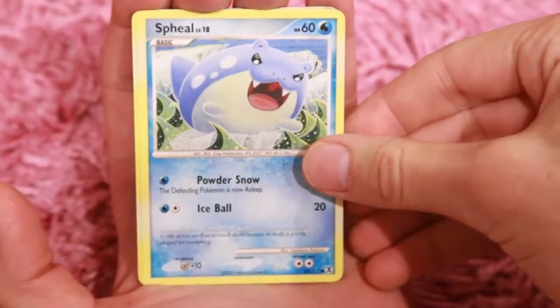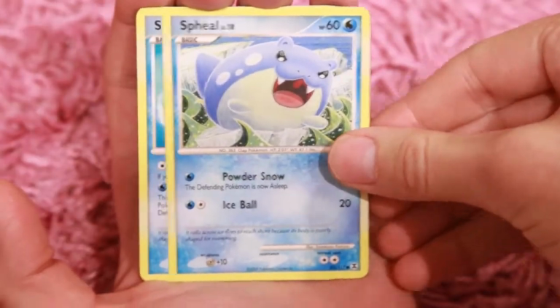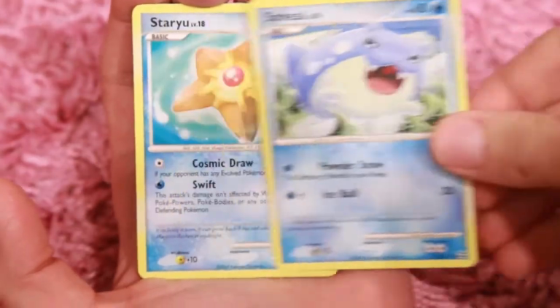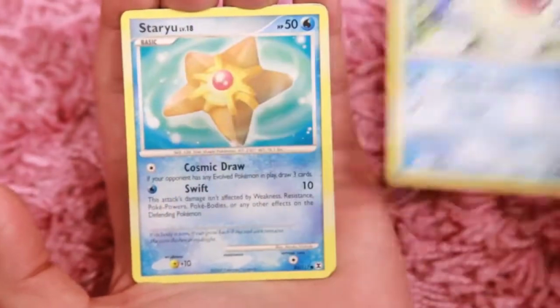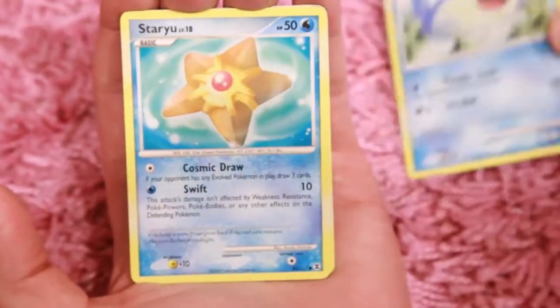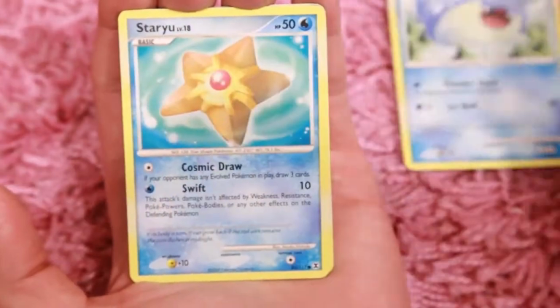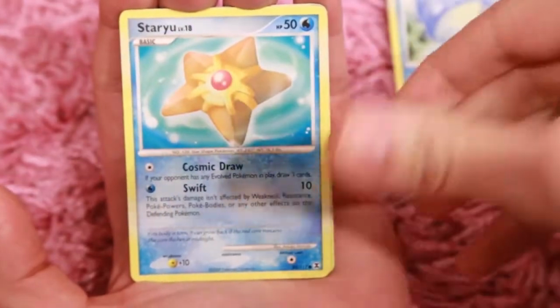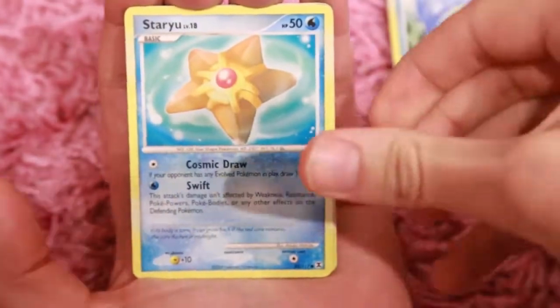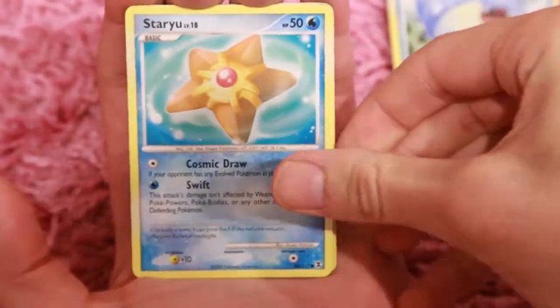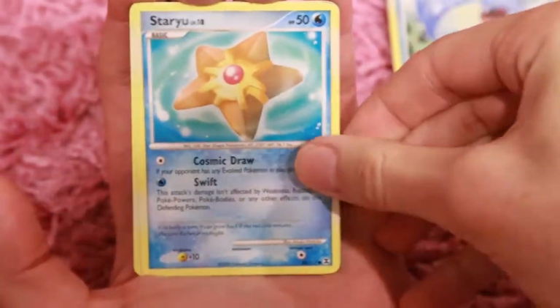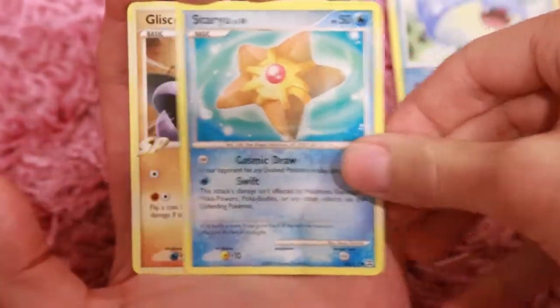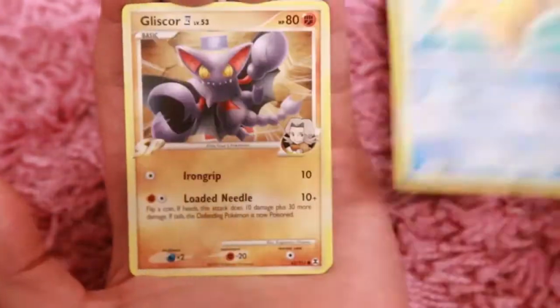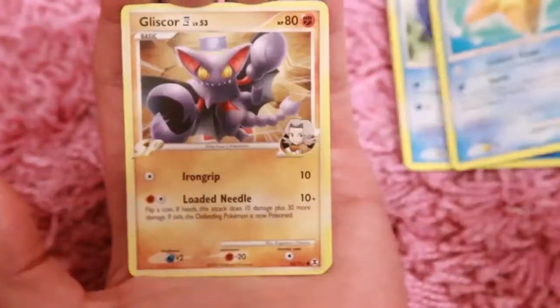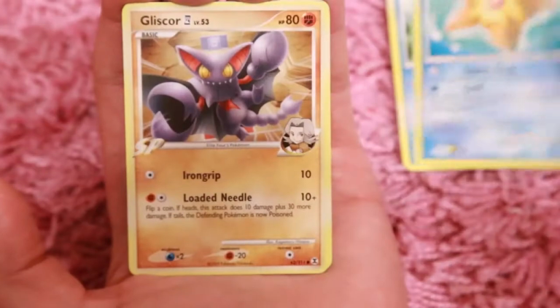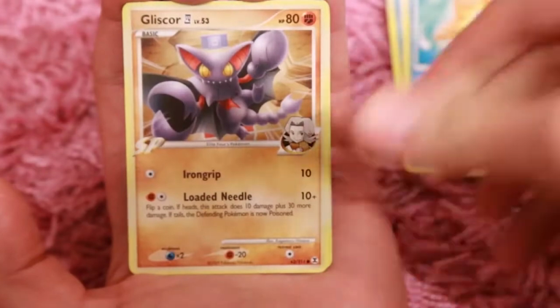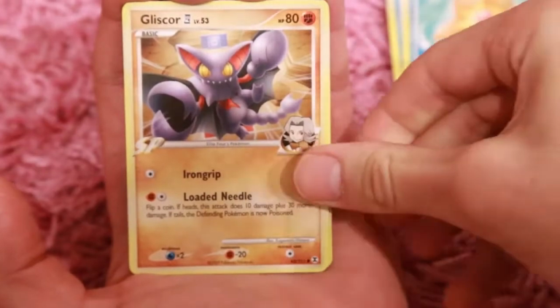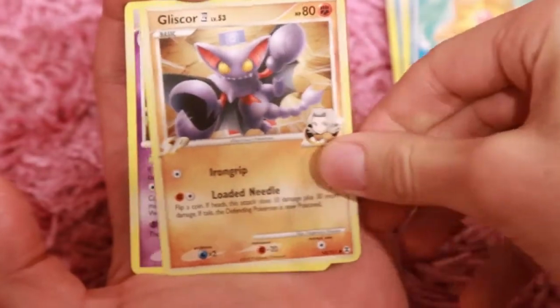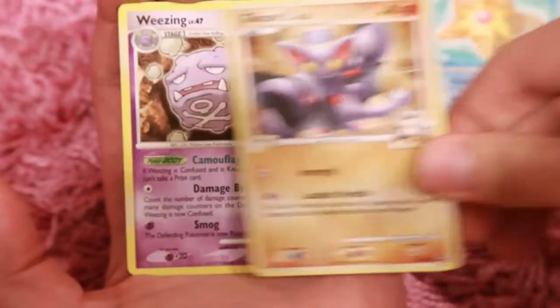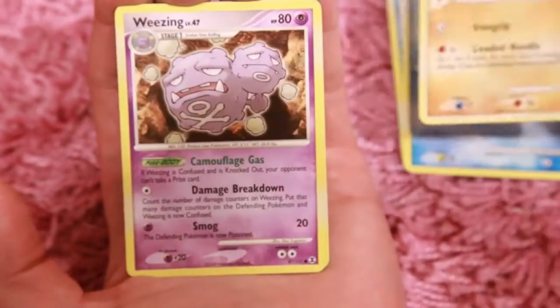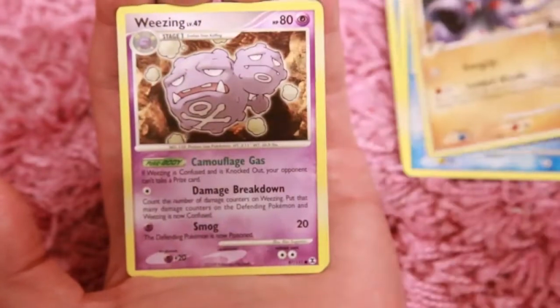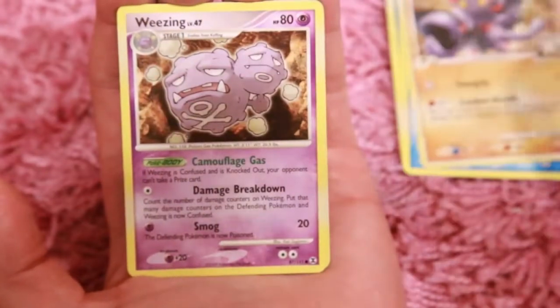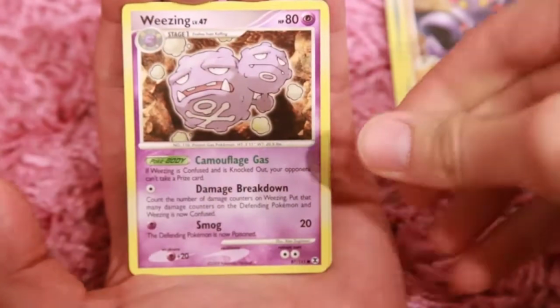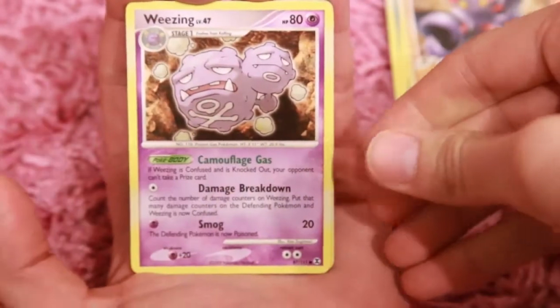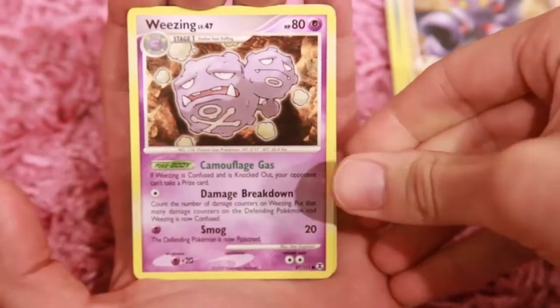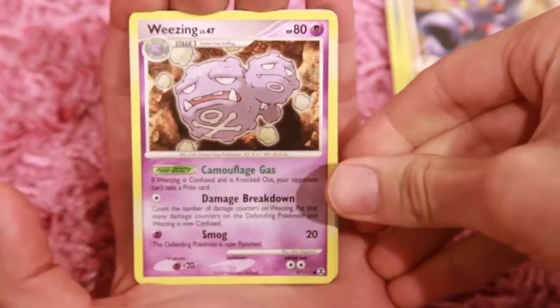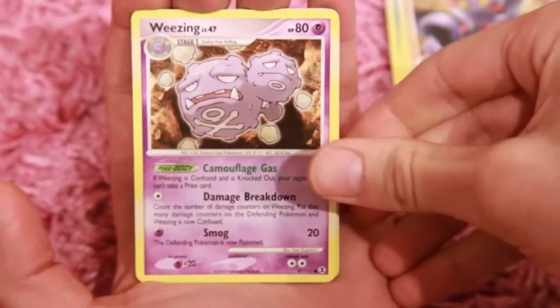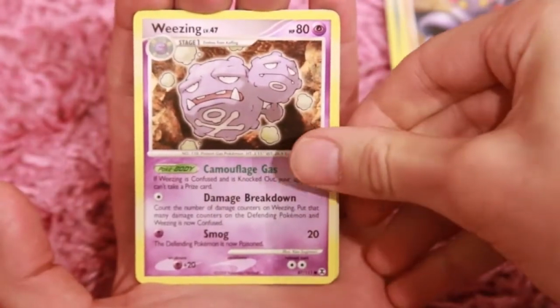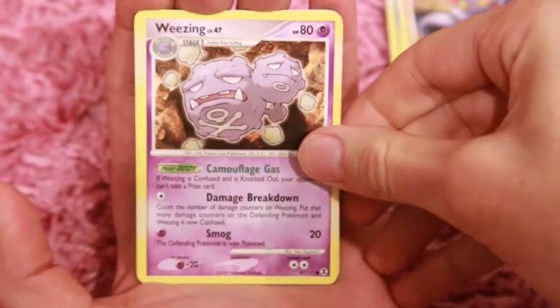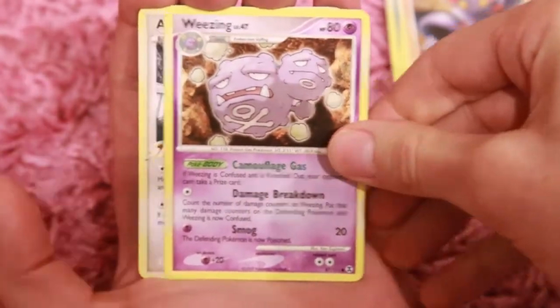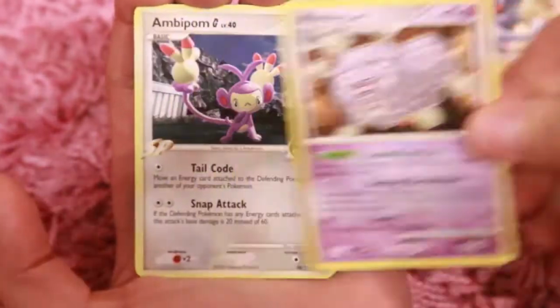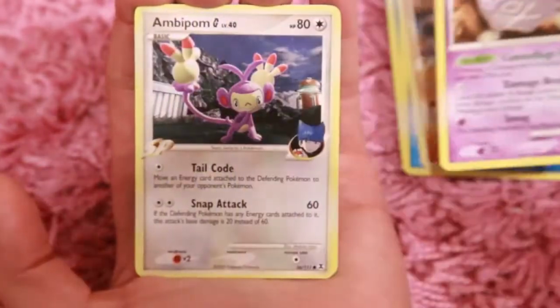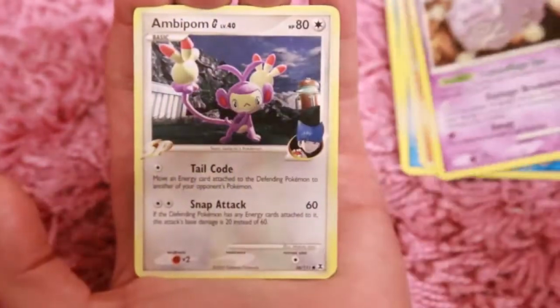So we got Spheal. Oh, a Staryu. Oh, a Weezing. Lots of nice Pokemon in this set.